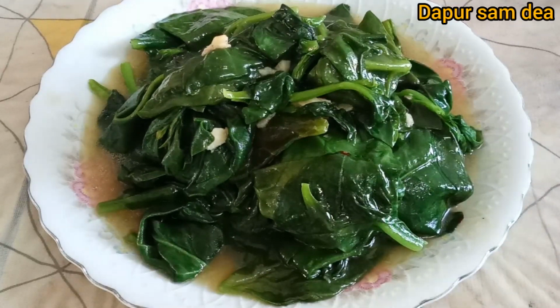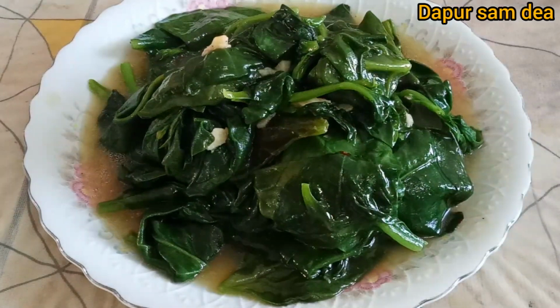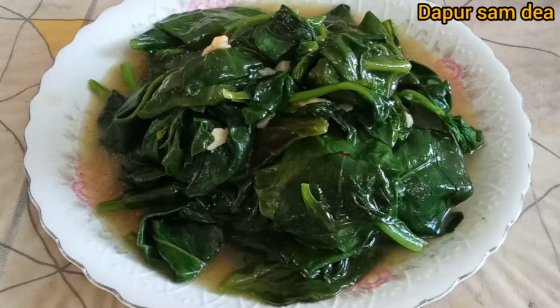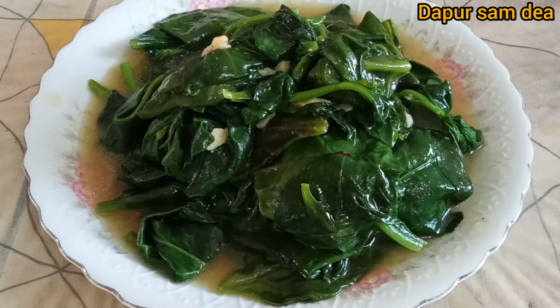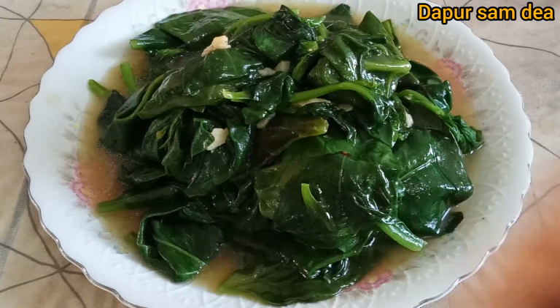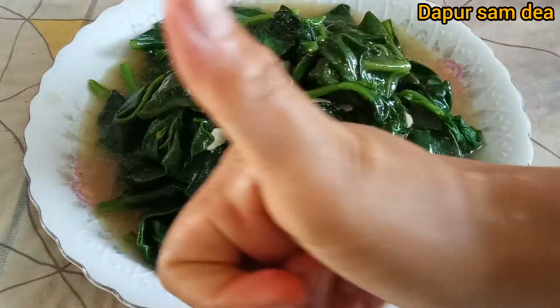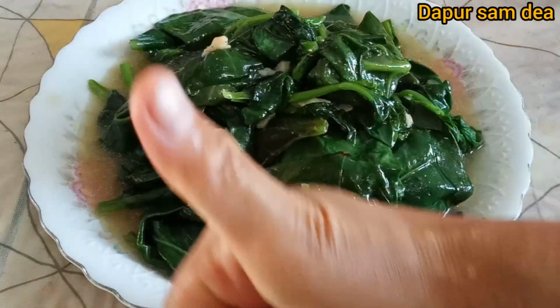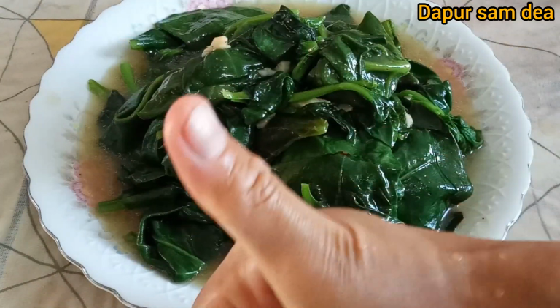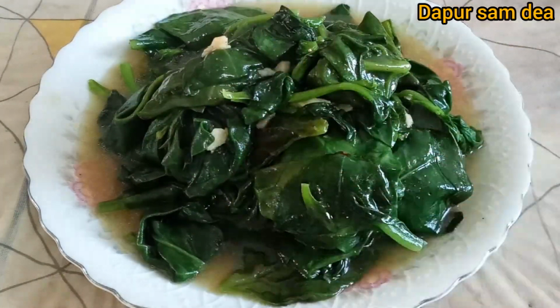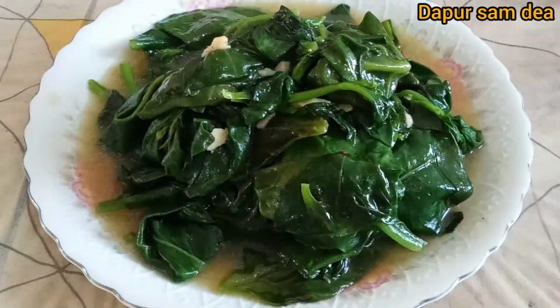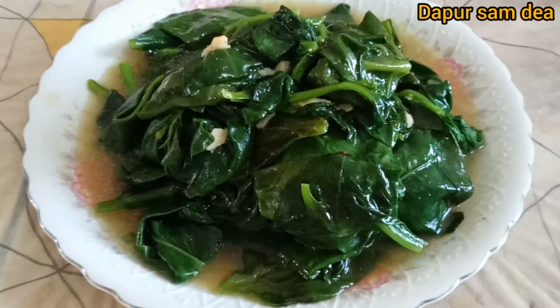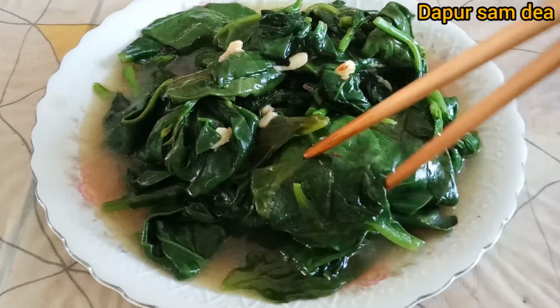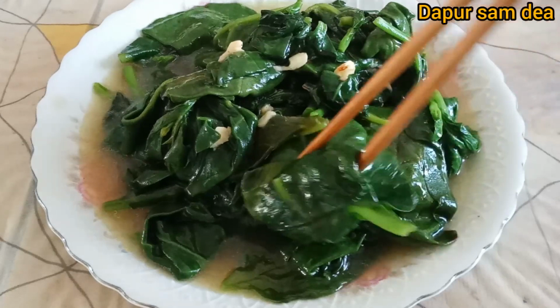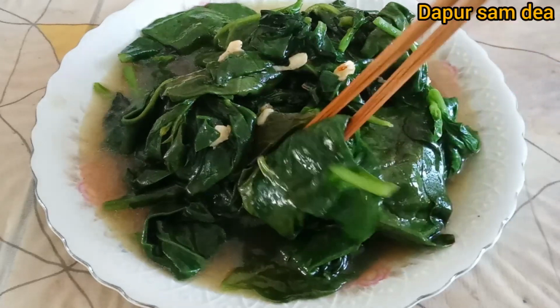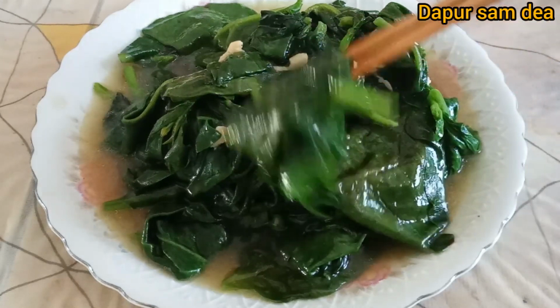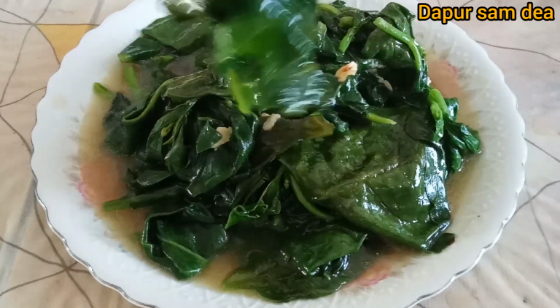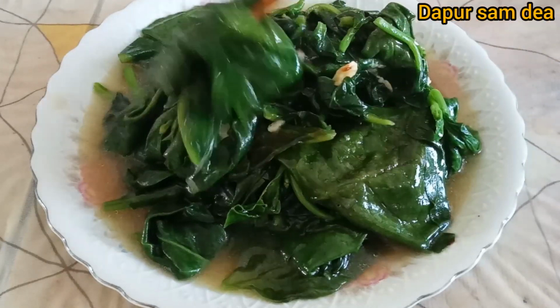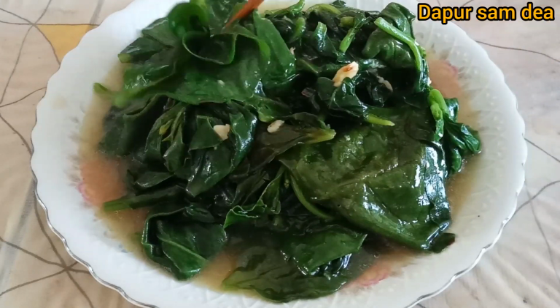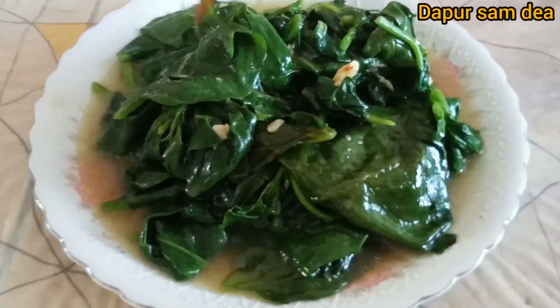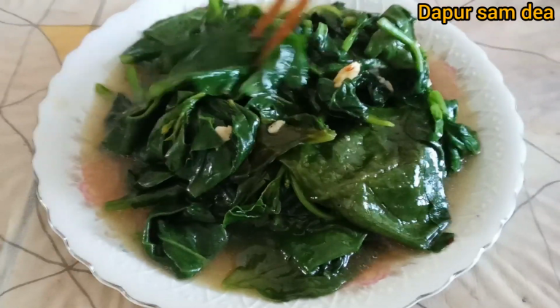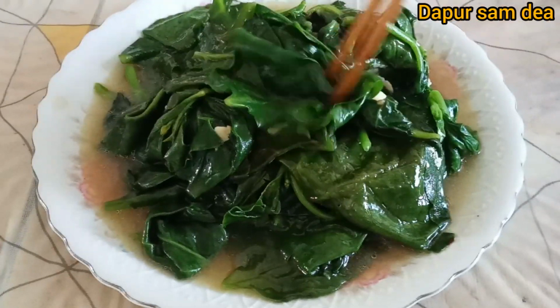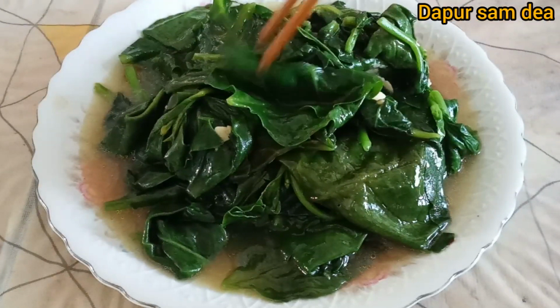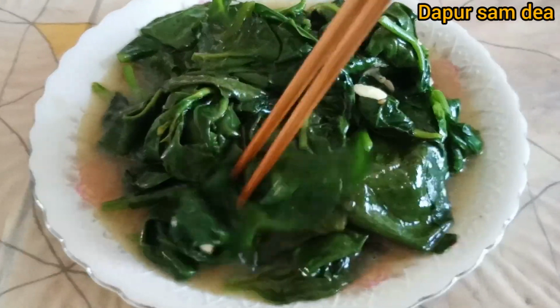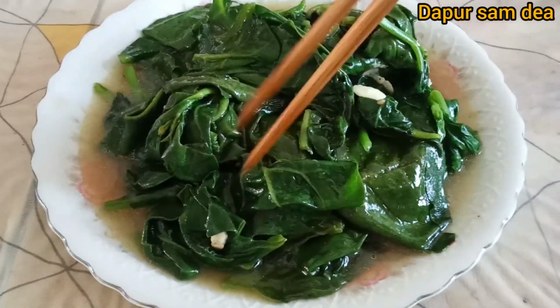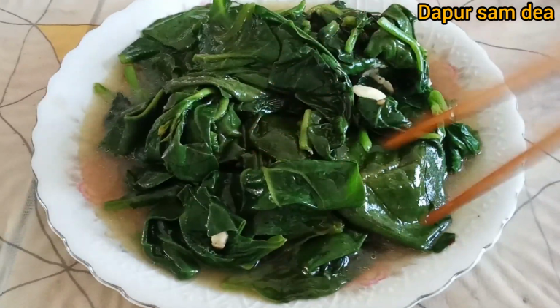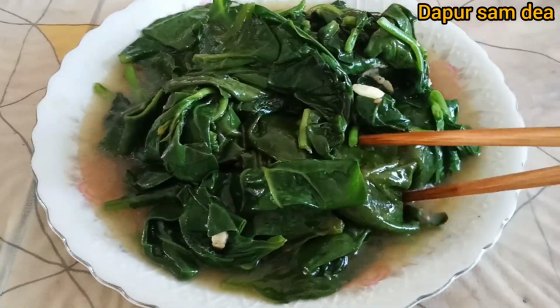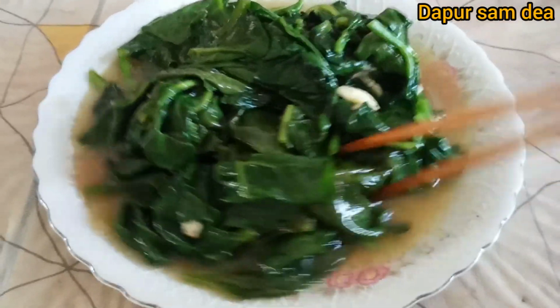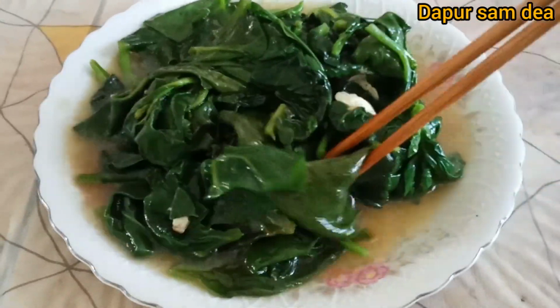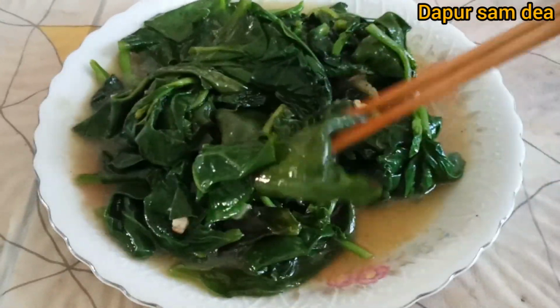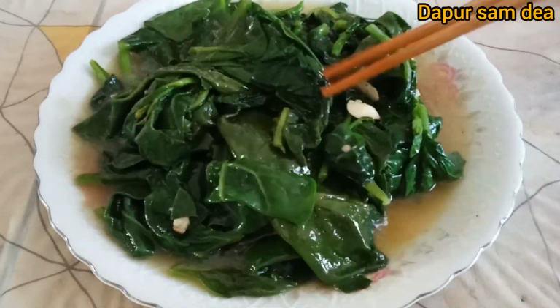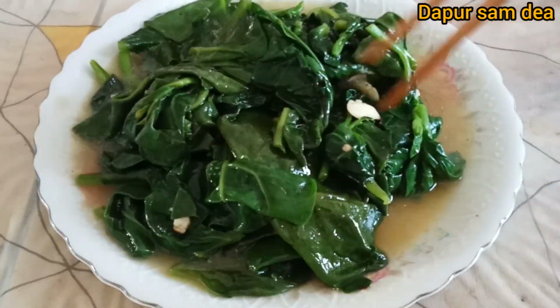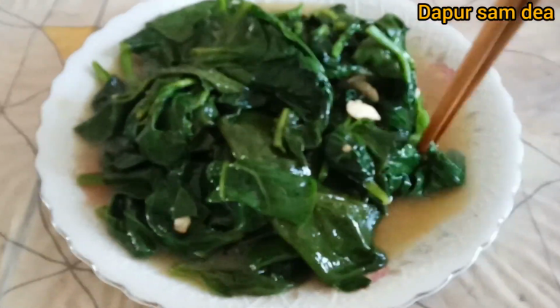Oh iya, selamat berbuka puasa sedulur. Semoga puasanya lancar ya, nggak ada halangan.